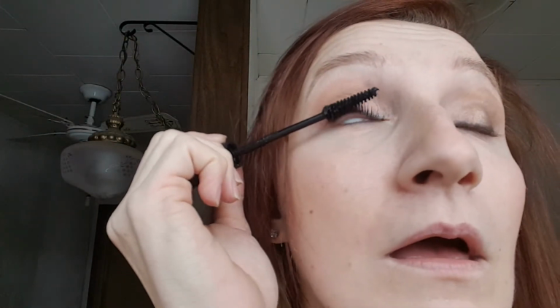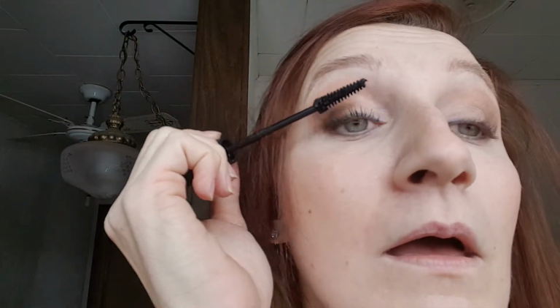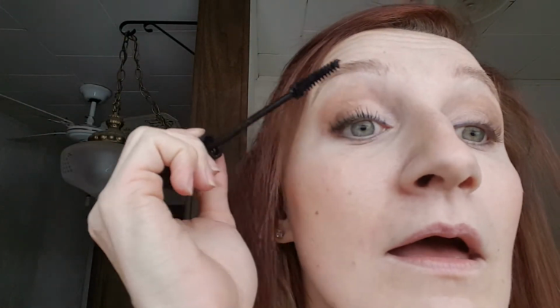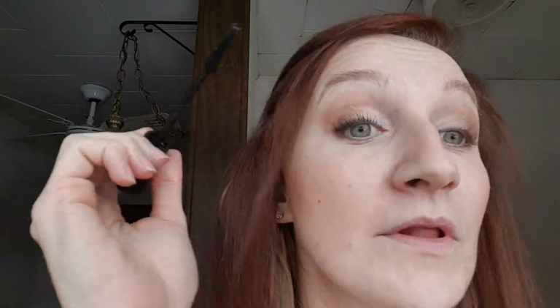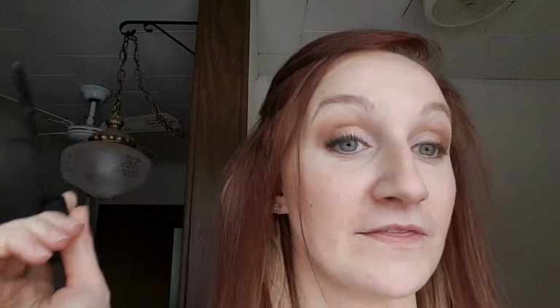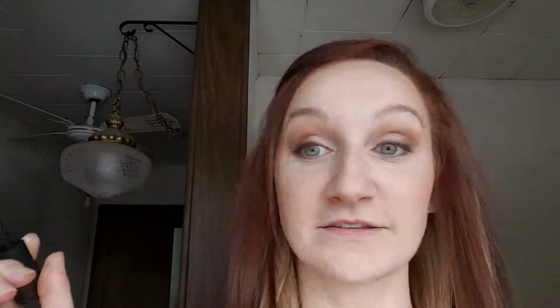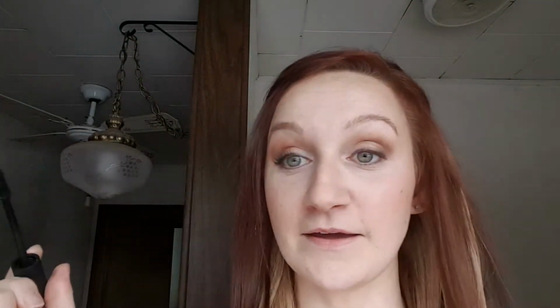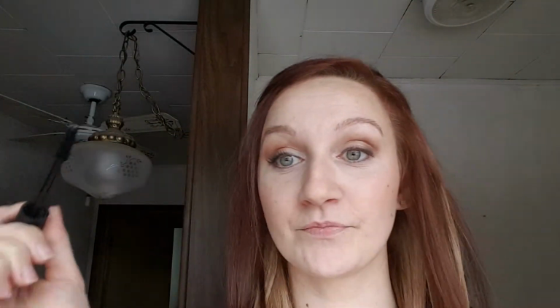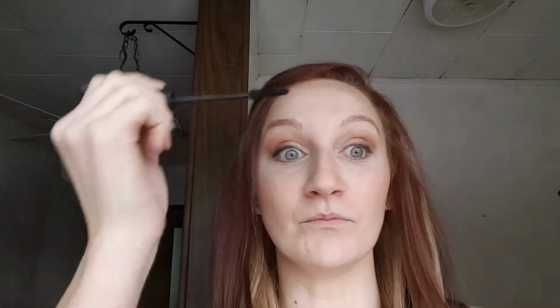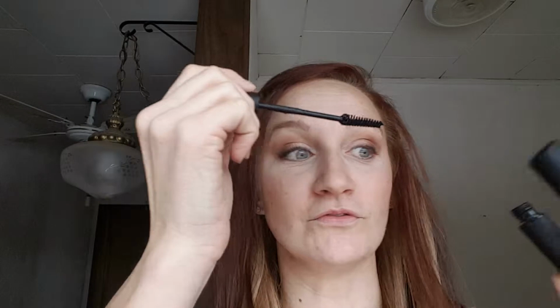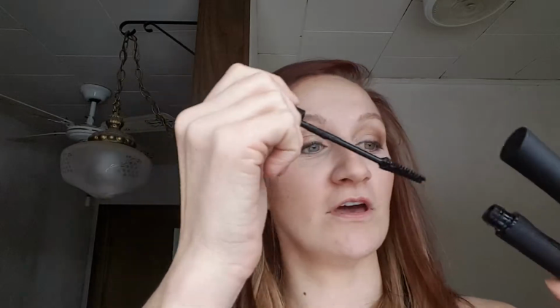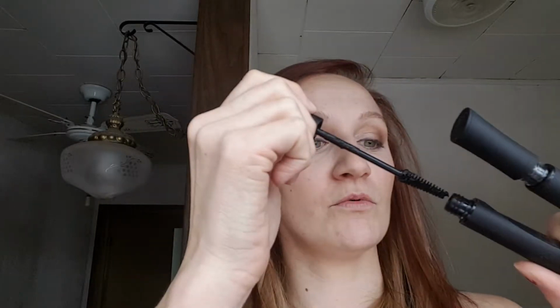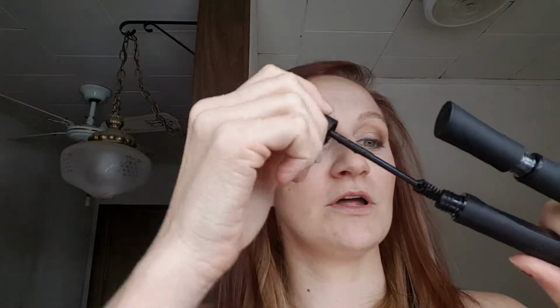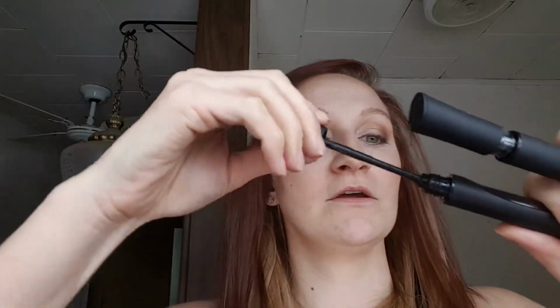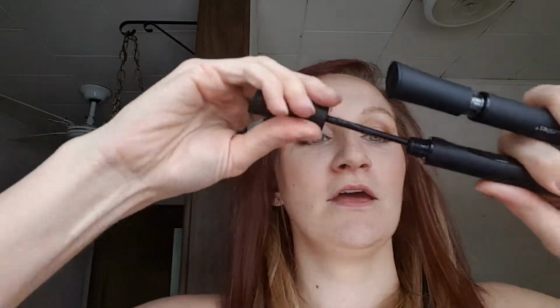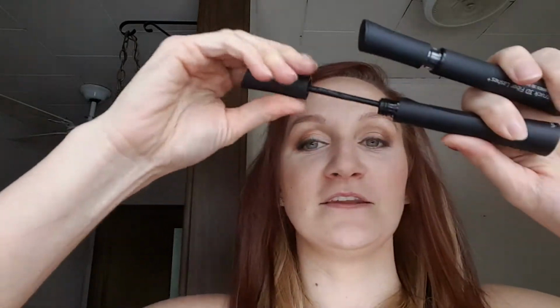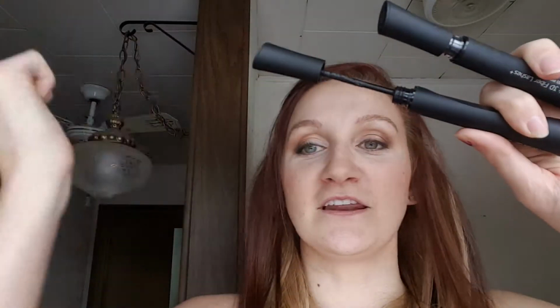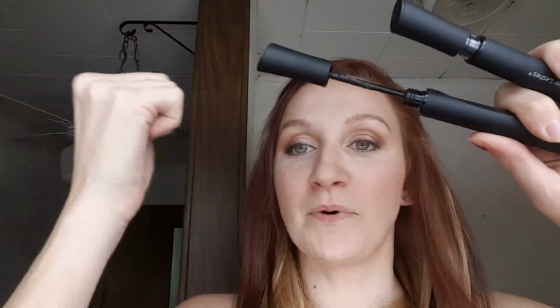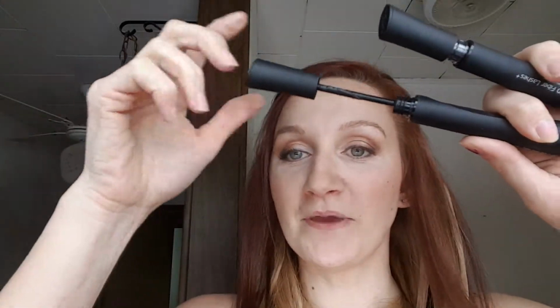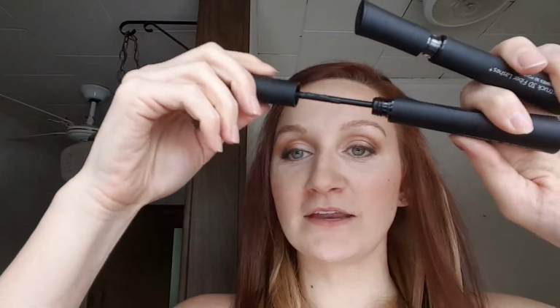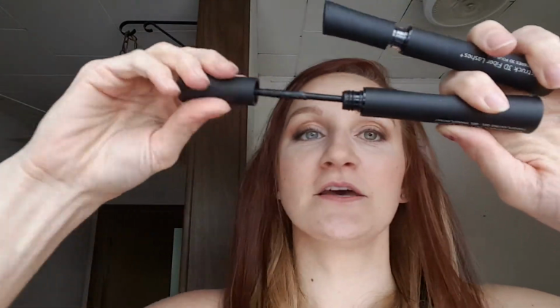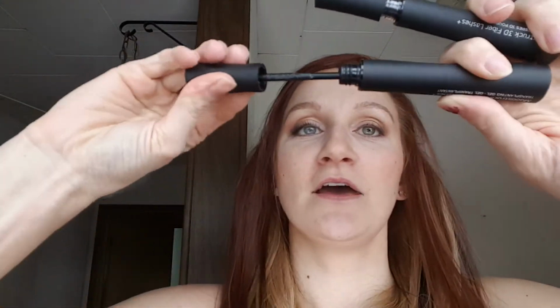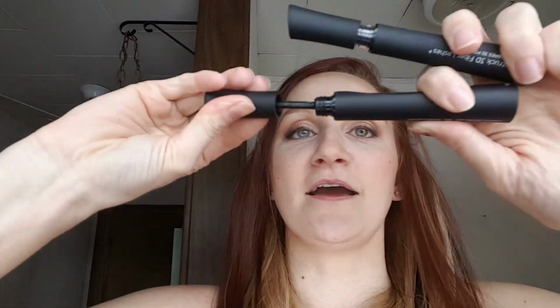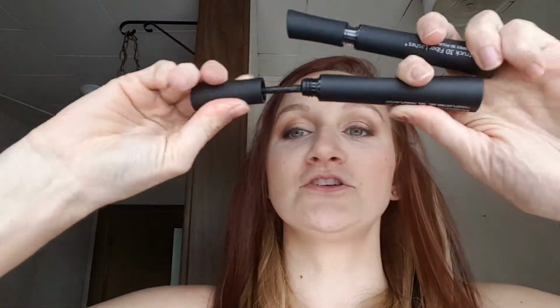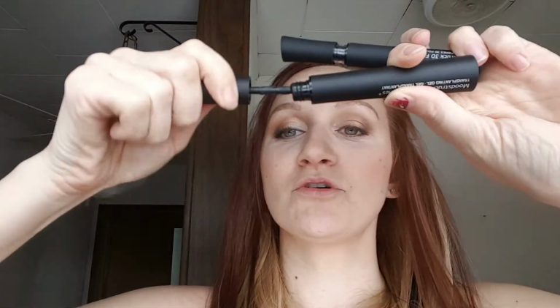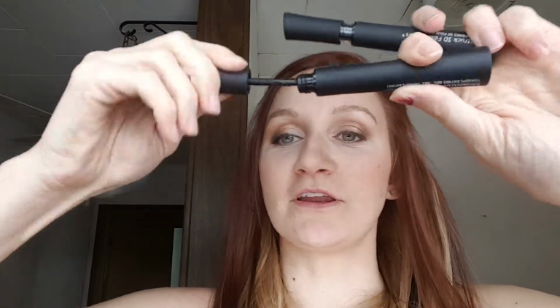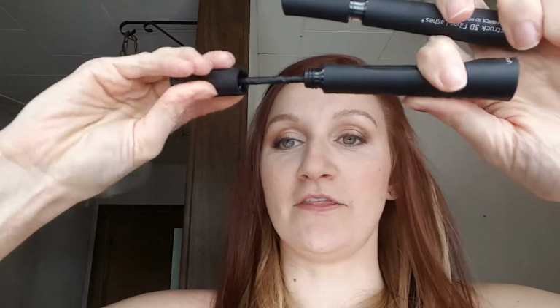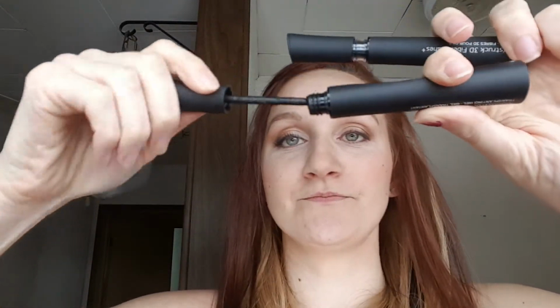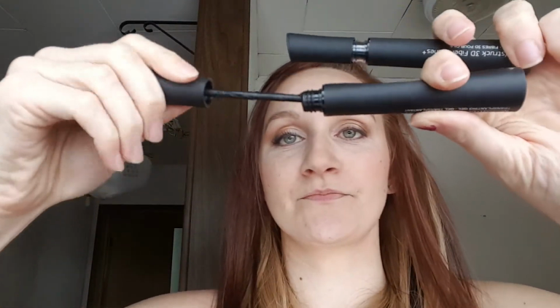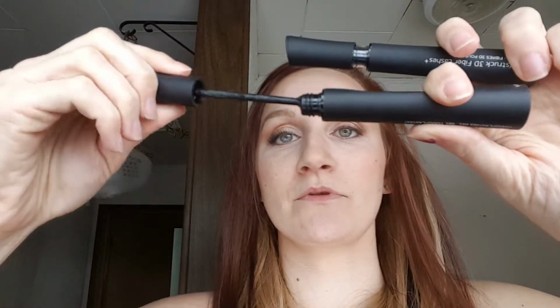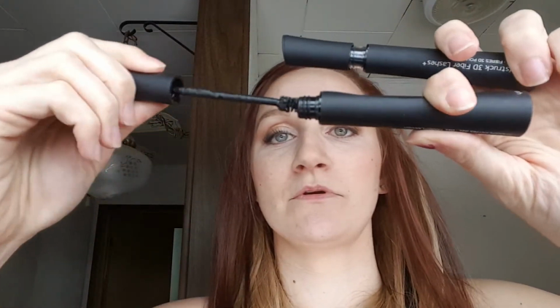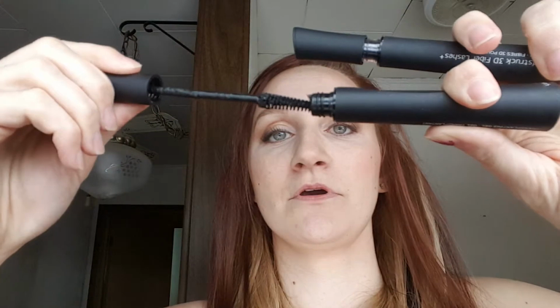Let that set, move to the other one, and instead of pumping it I twirl it on there.